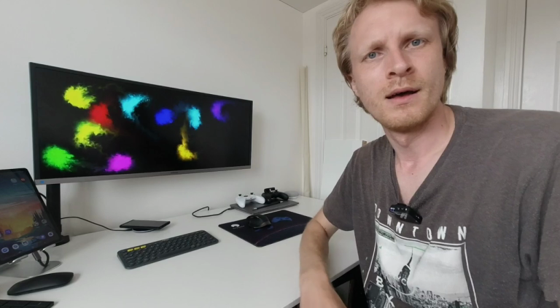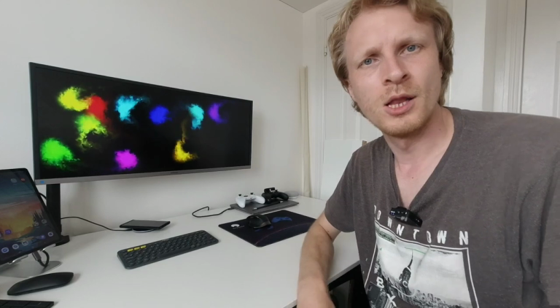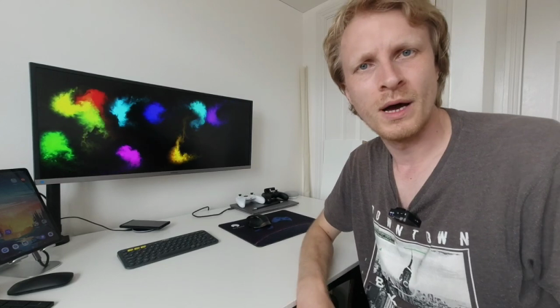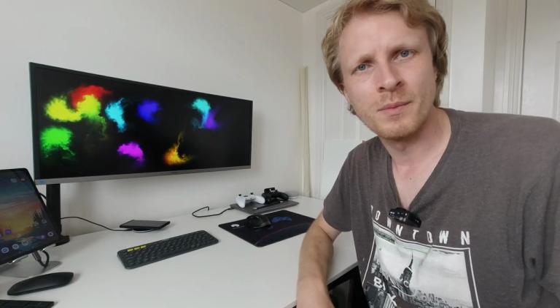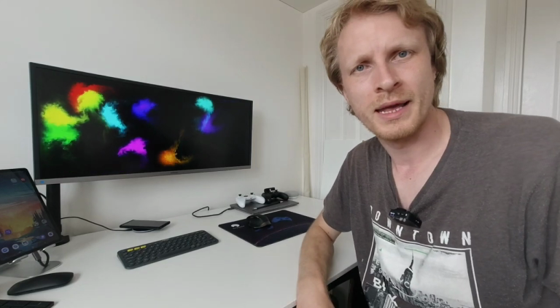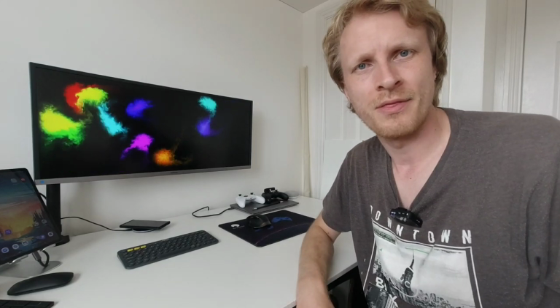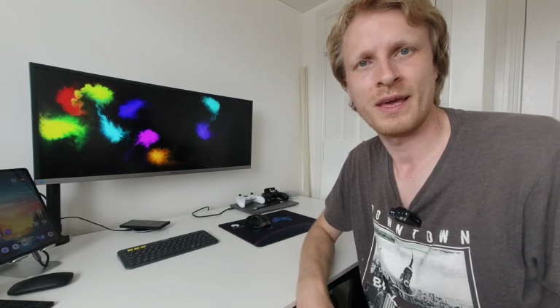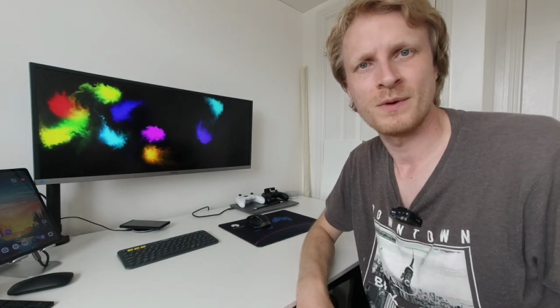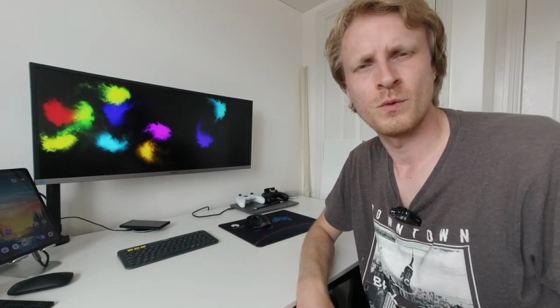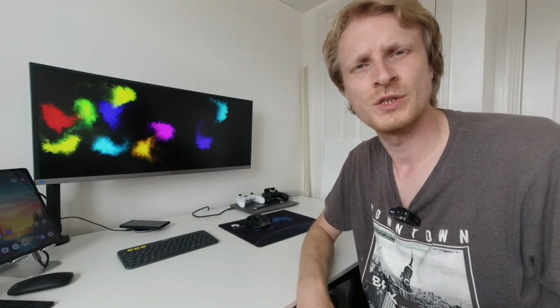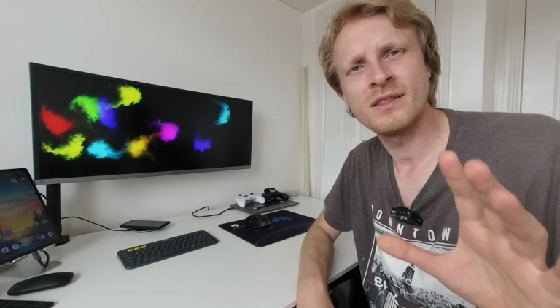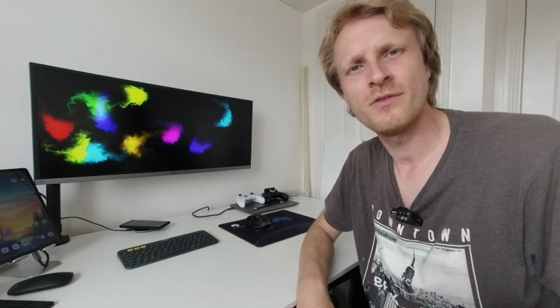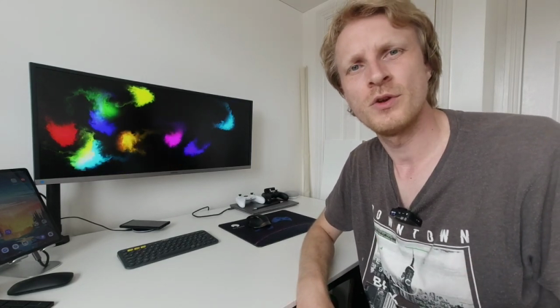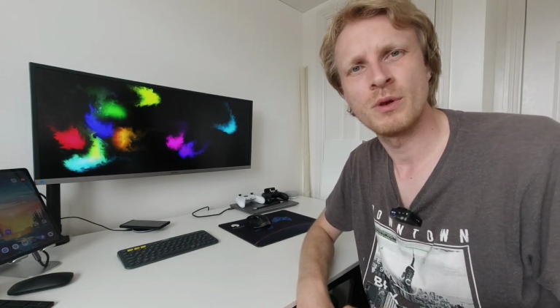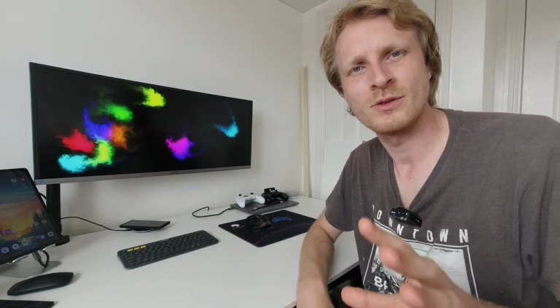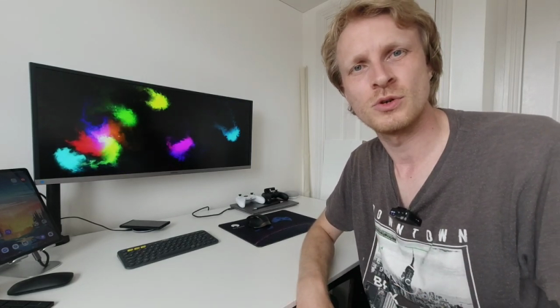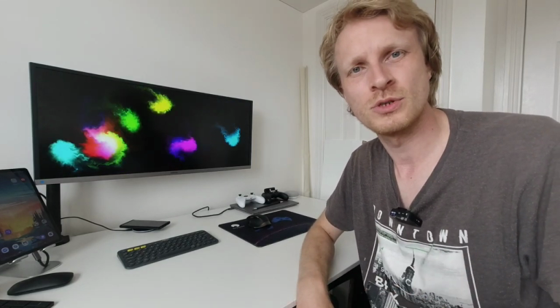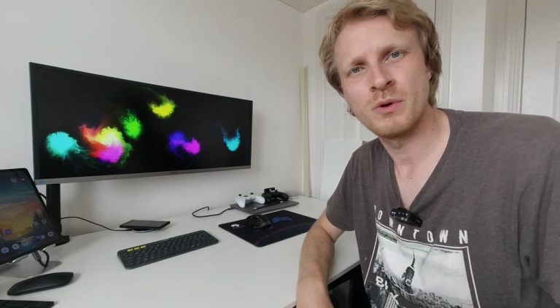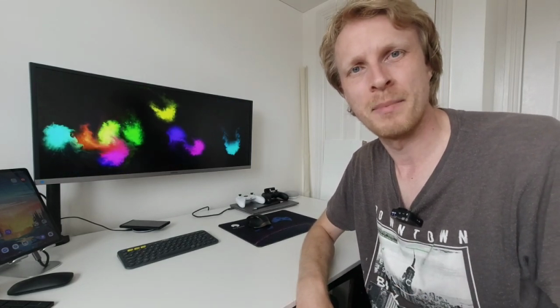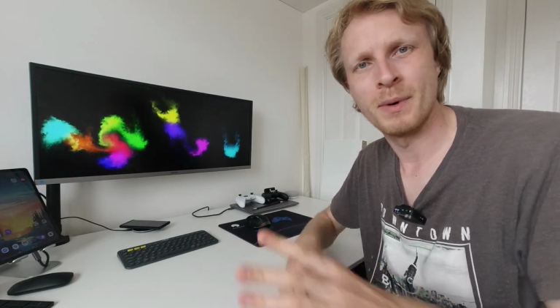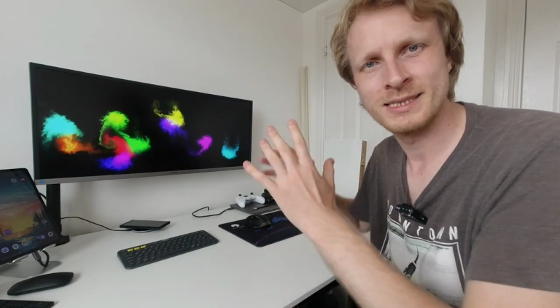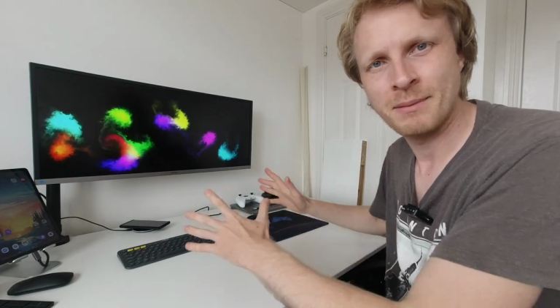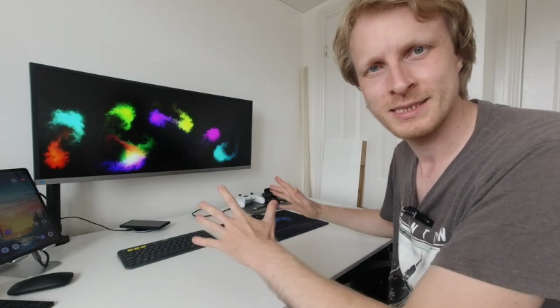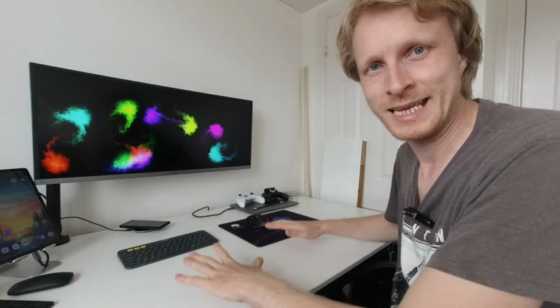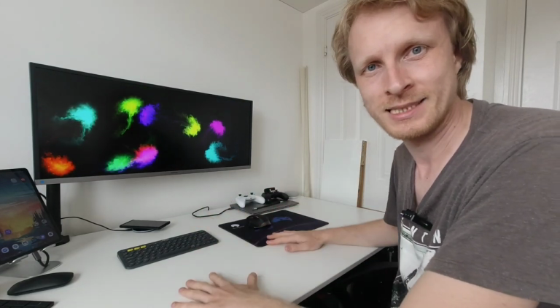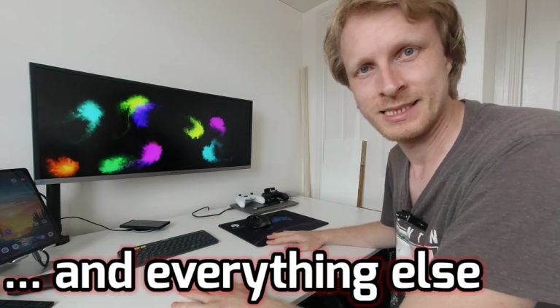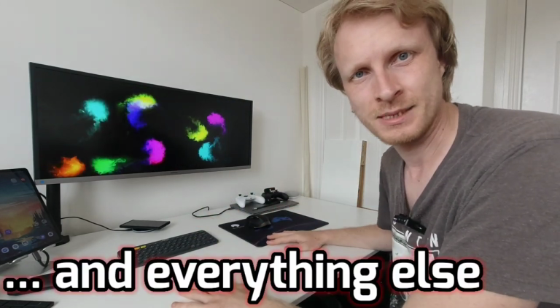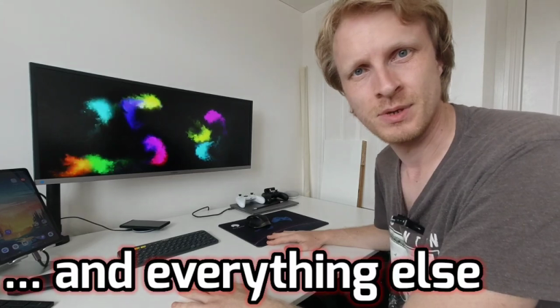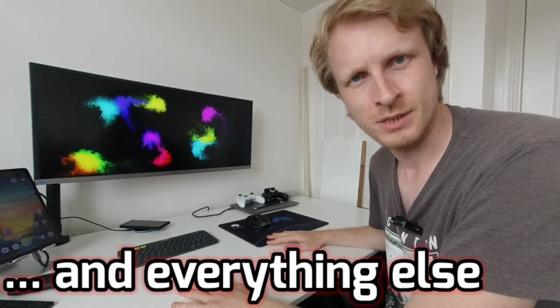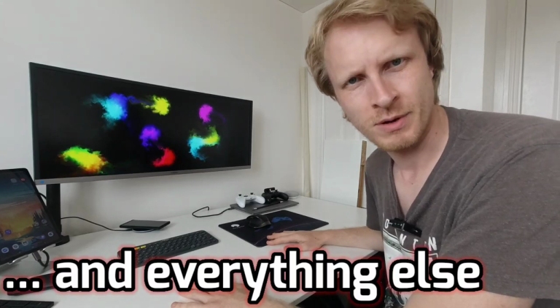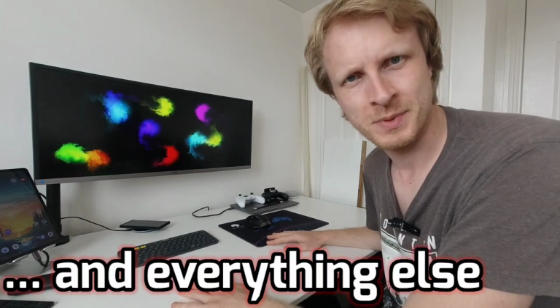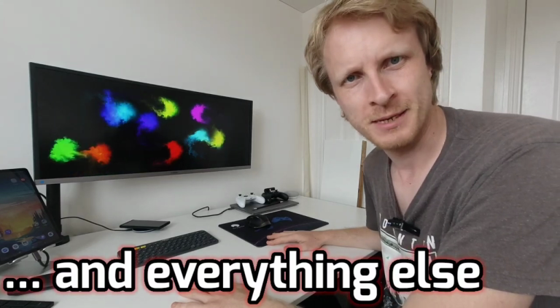Hello everybody and thank you for watching. In this video I'd like to talk to you about my Samsung DeX setup. So let's begin.